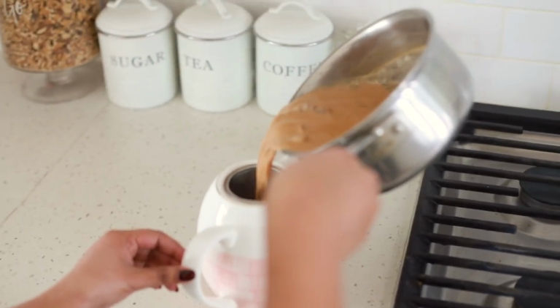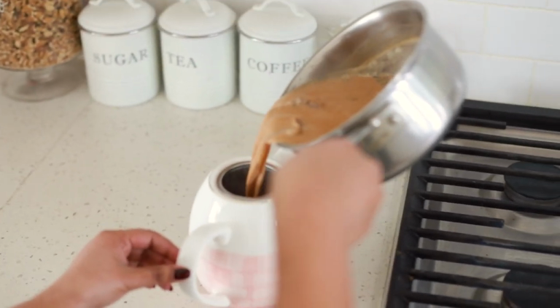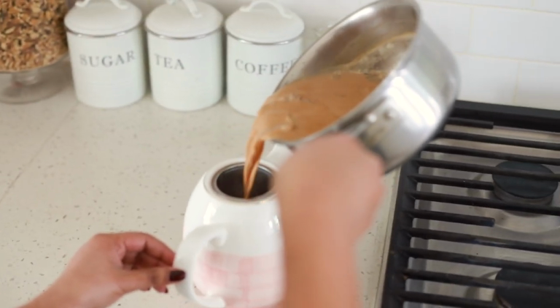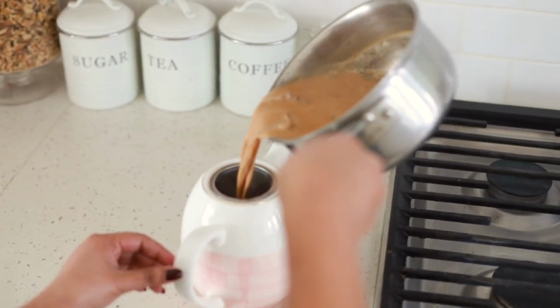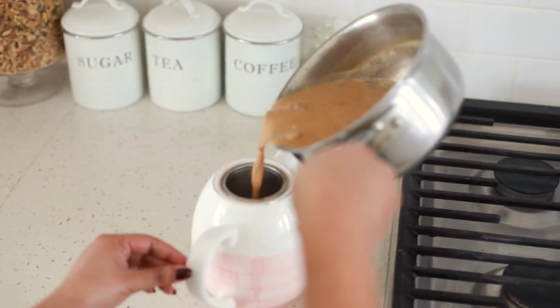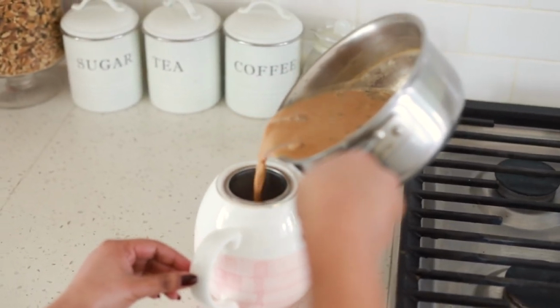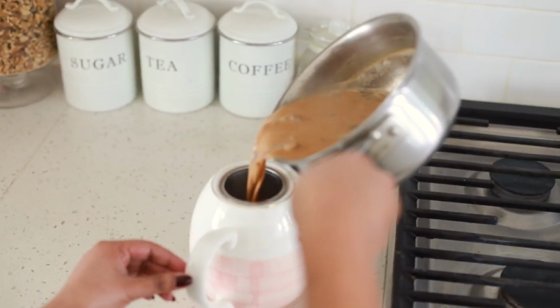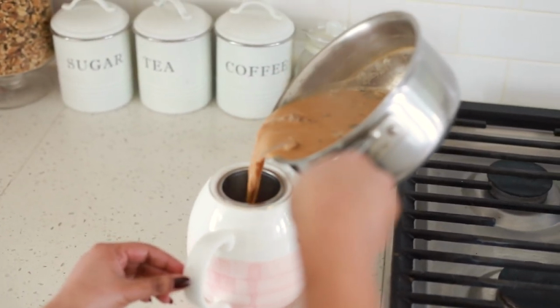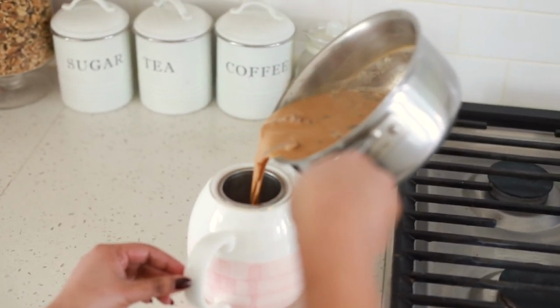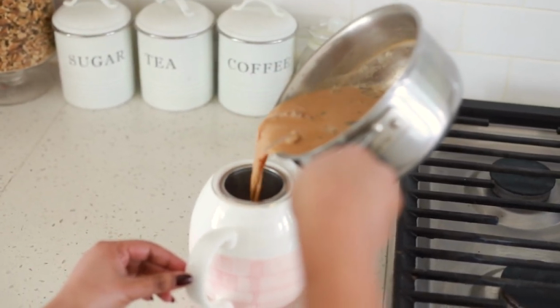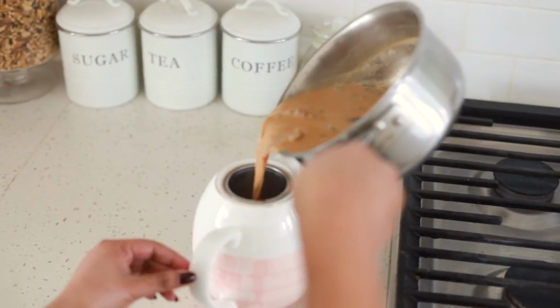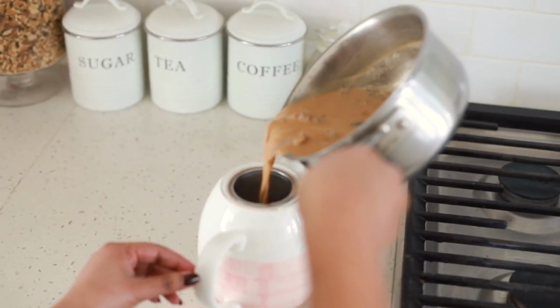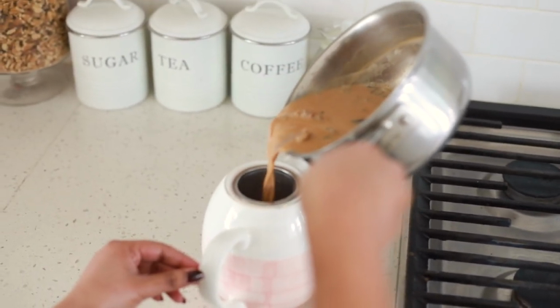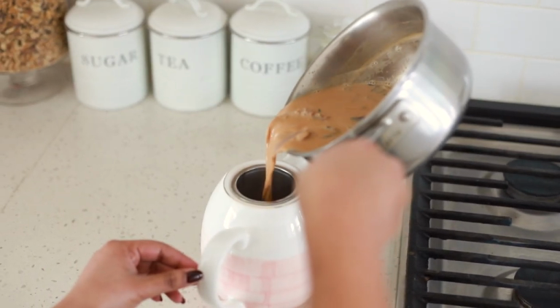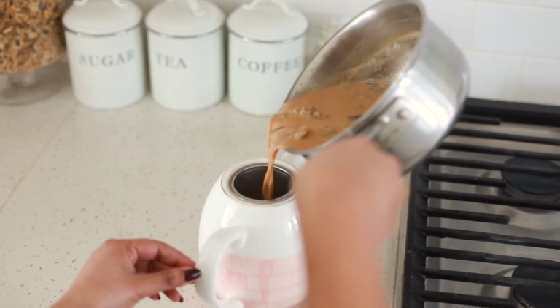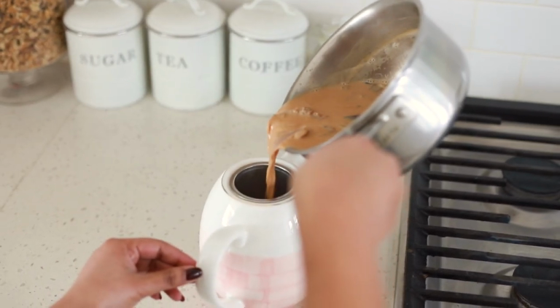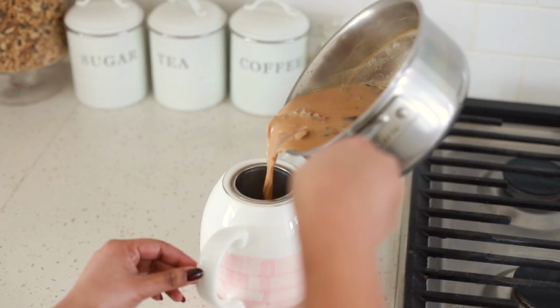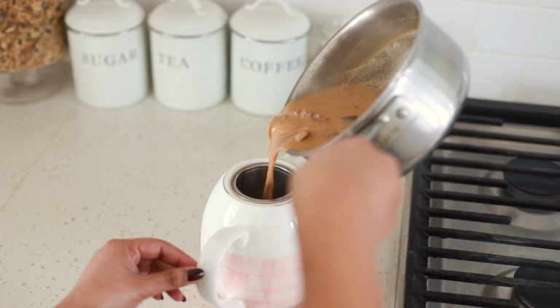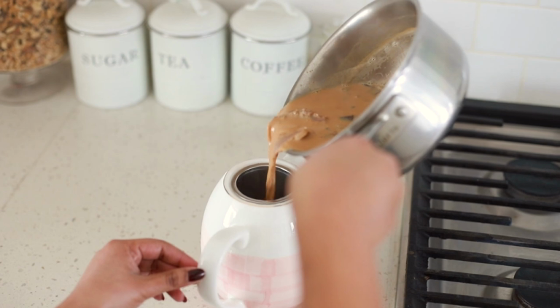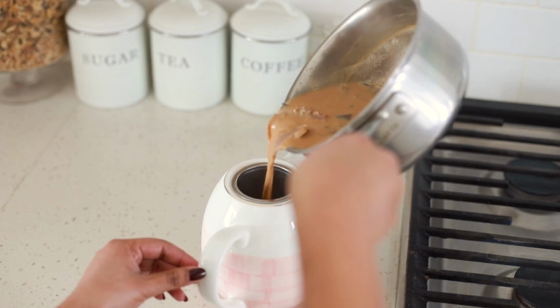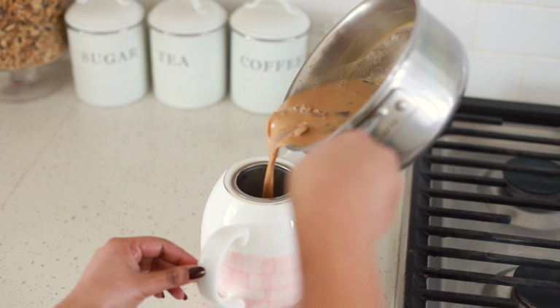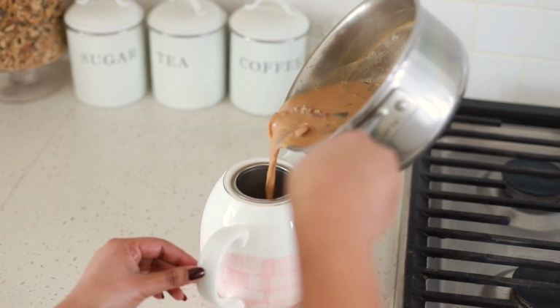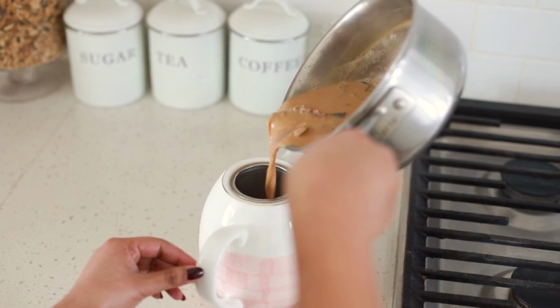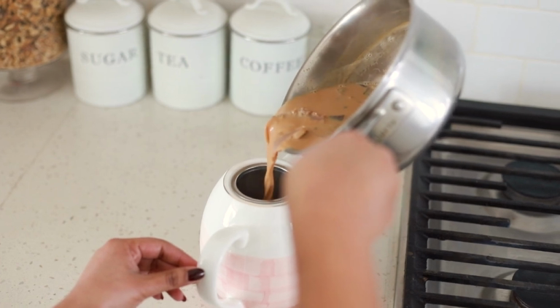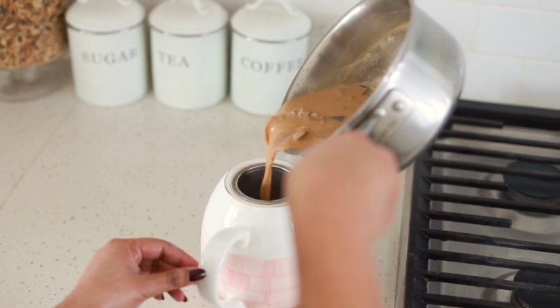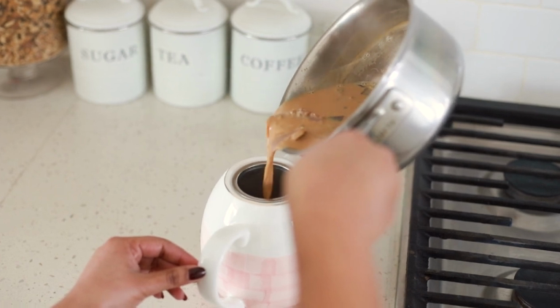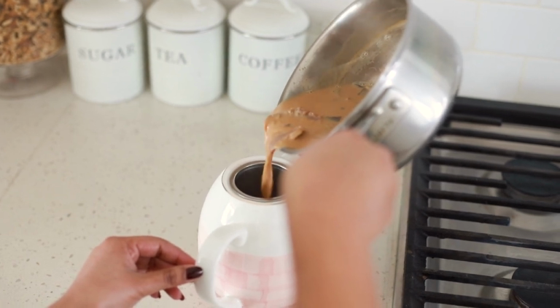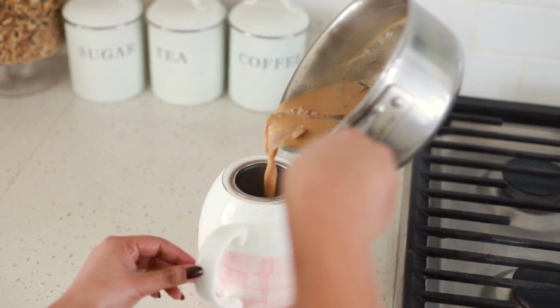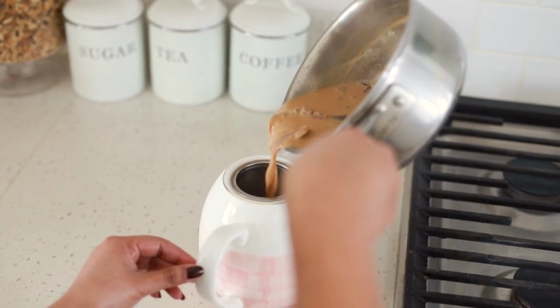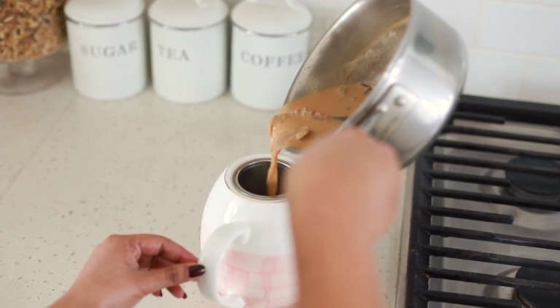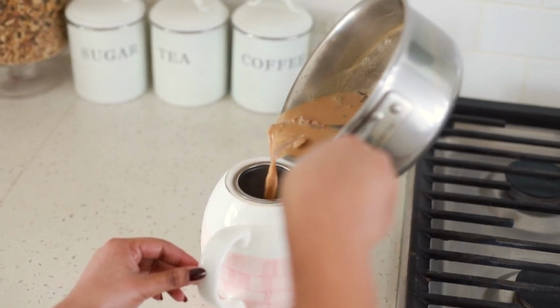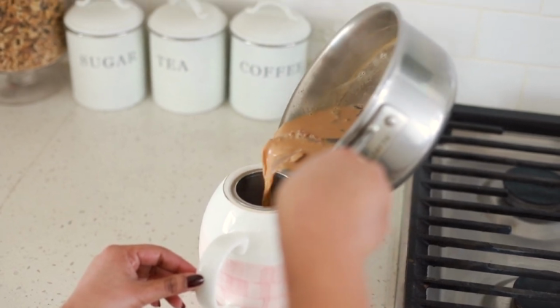Later I just transfer the tea to the kettle to keep it hot for some more time and serve it to myself.